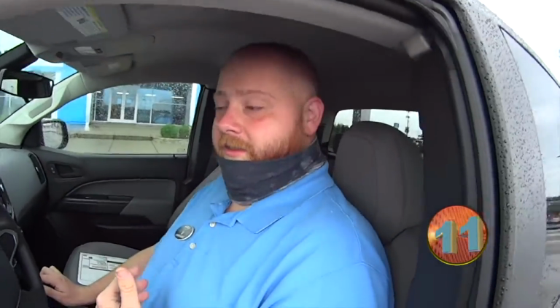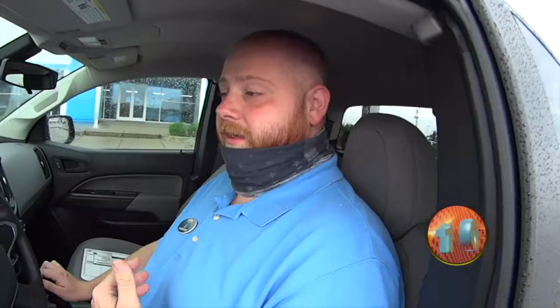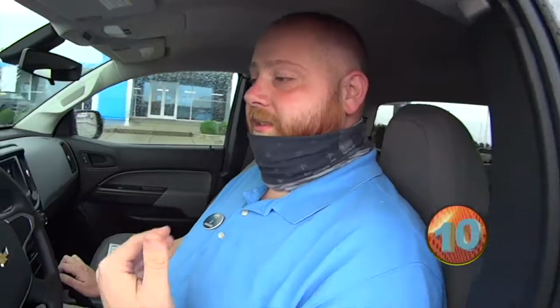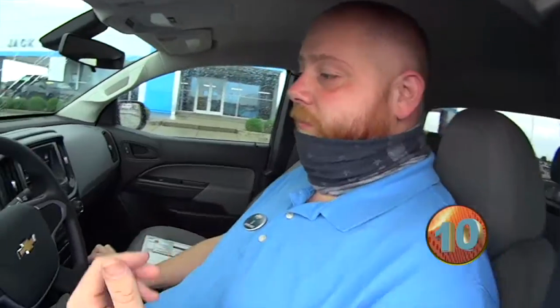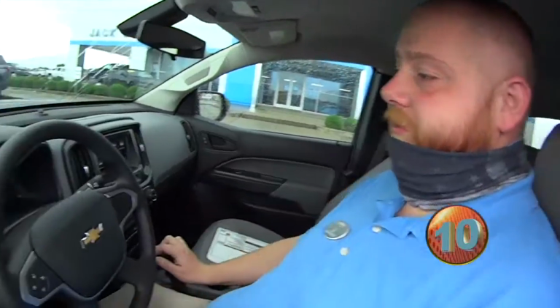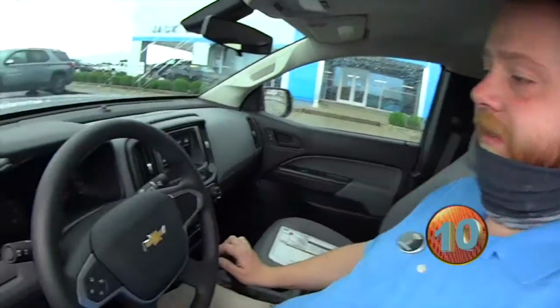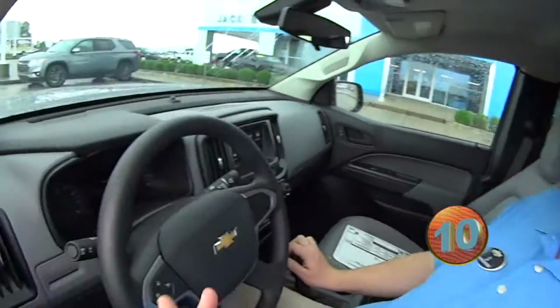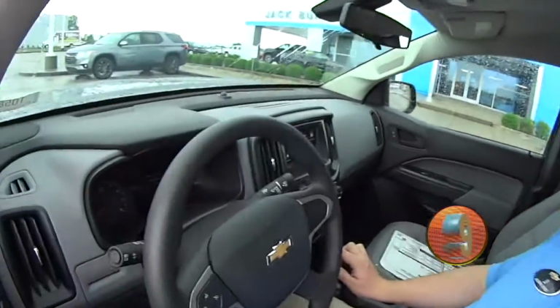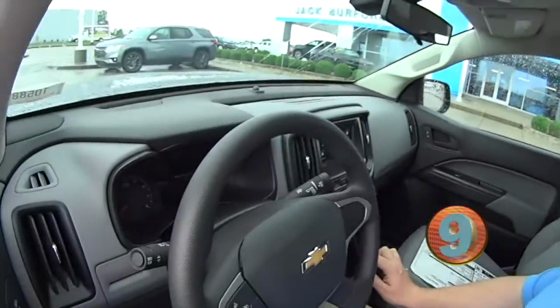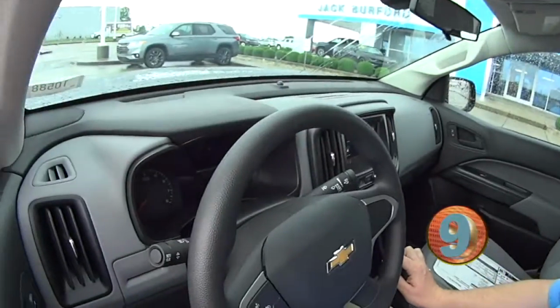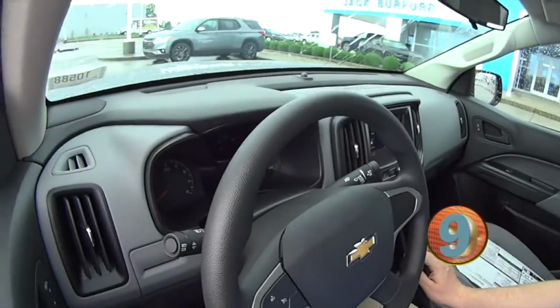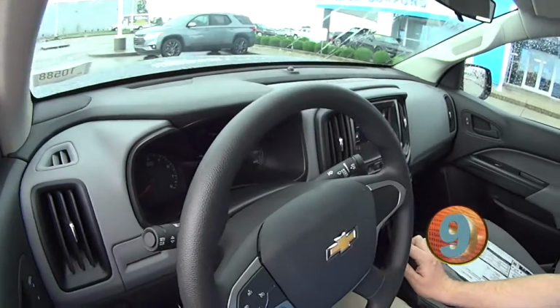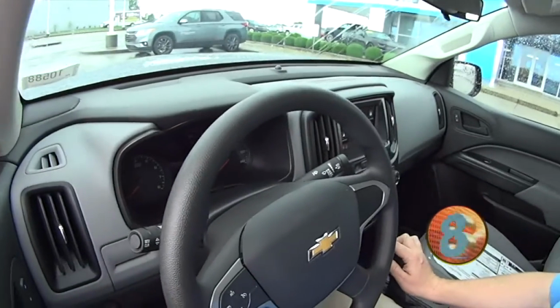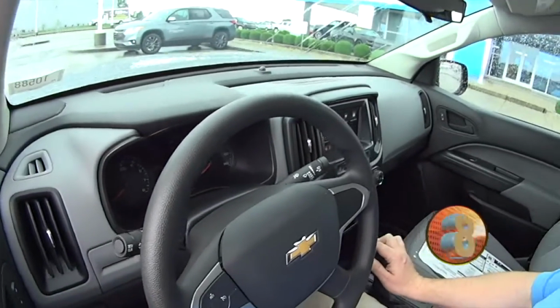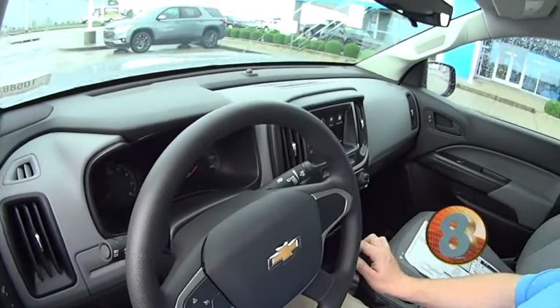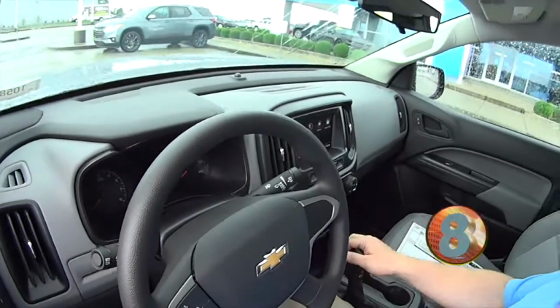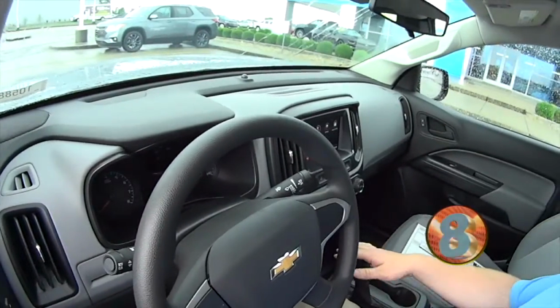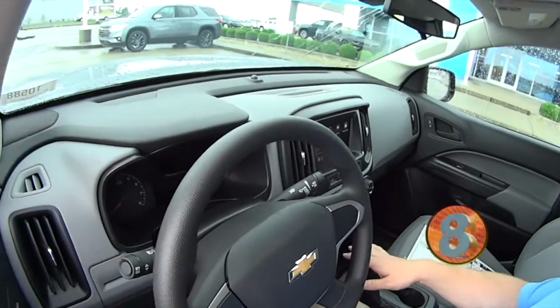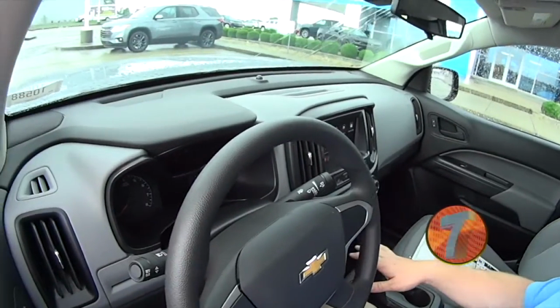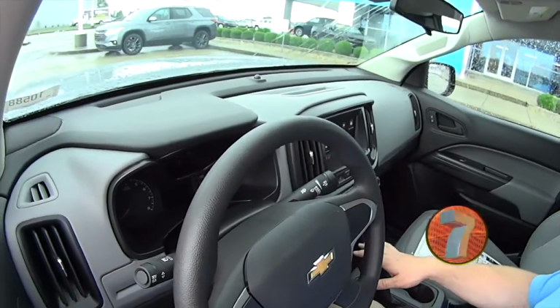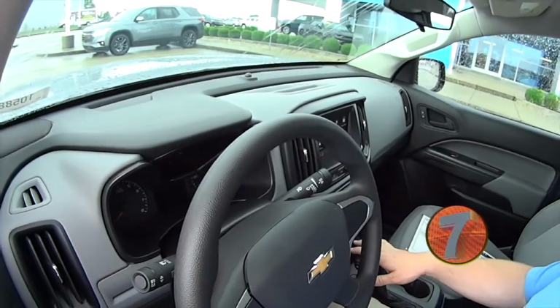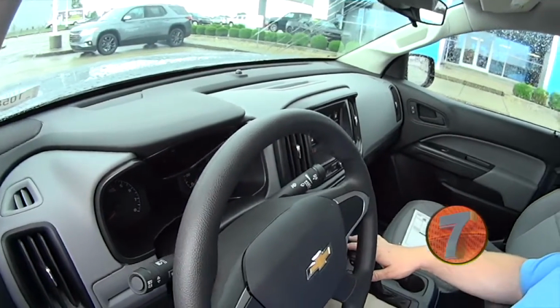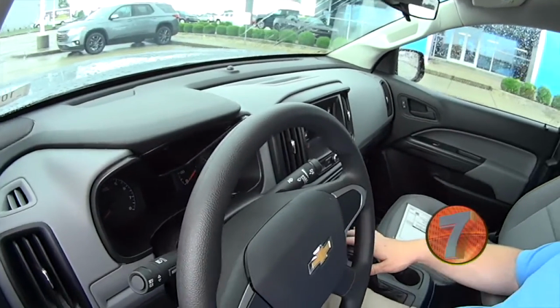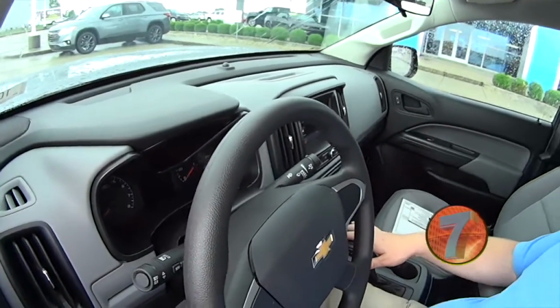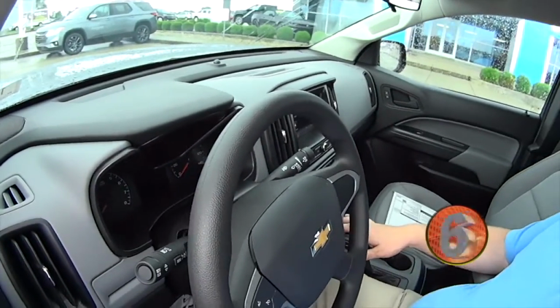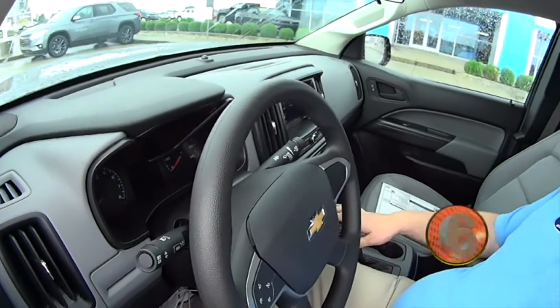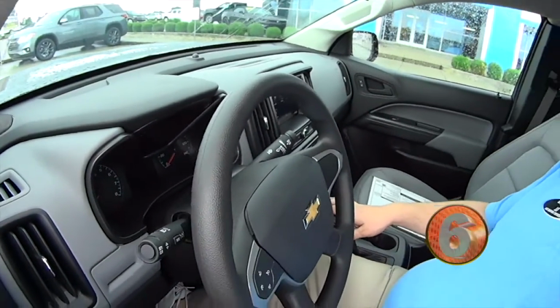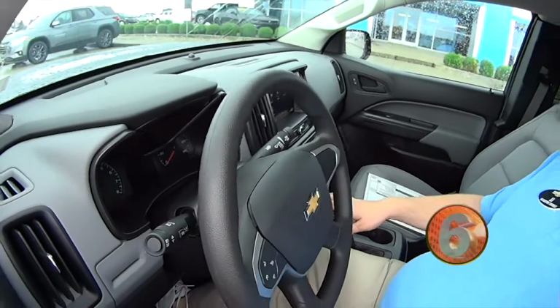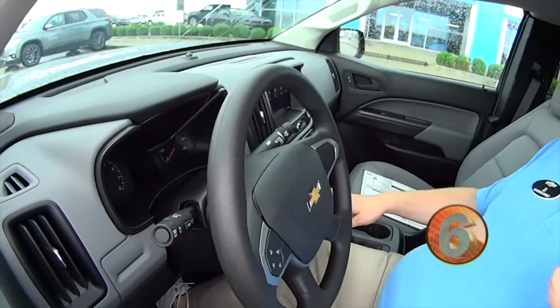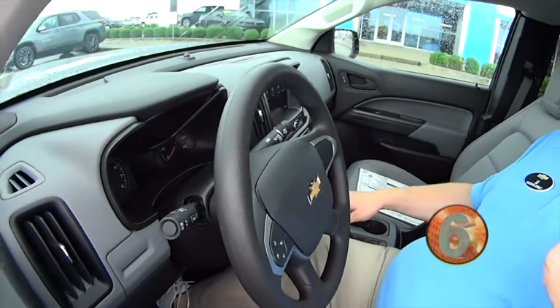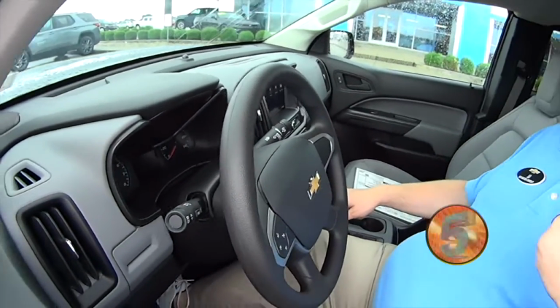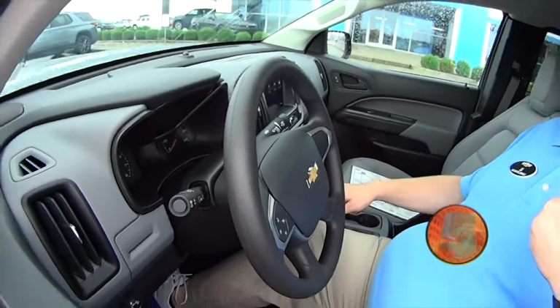Not two-wheel drive, four-cylinder, great gas saver, but you still need a truck, we've got you. Jump on in, we'll take it for a test.